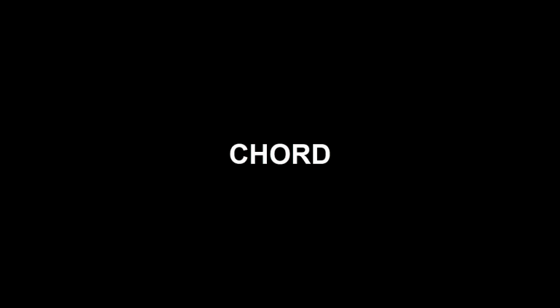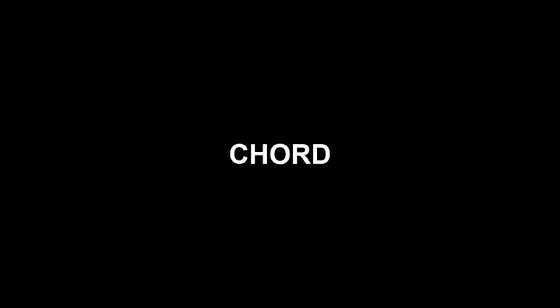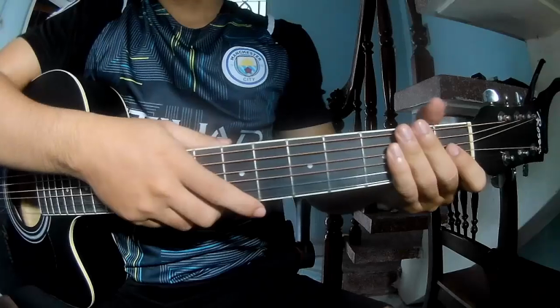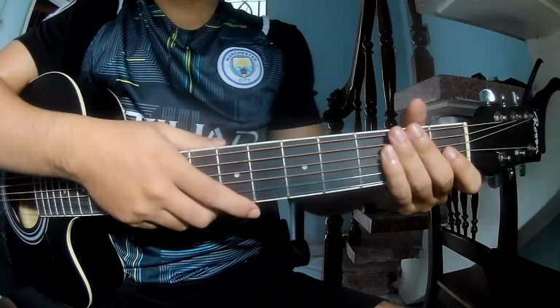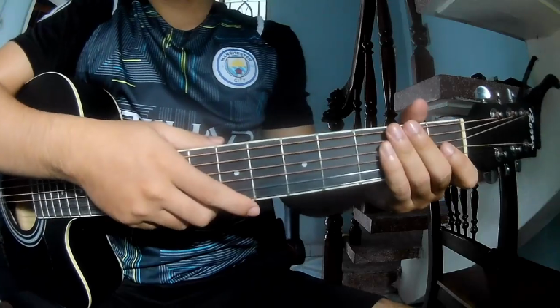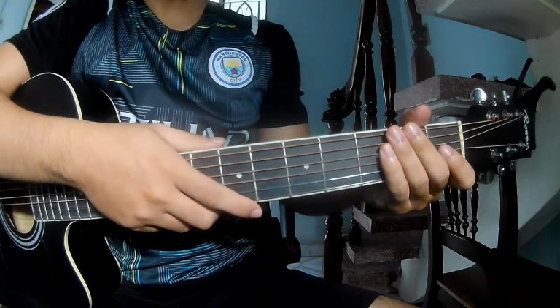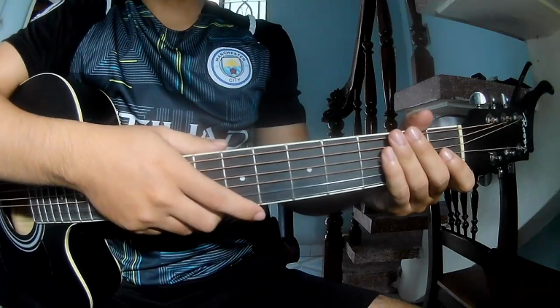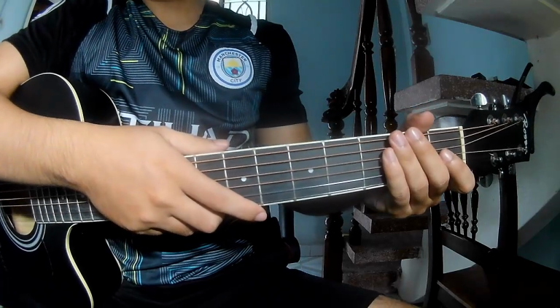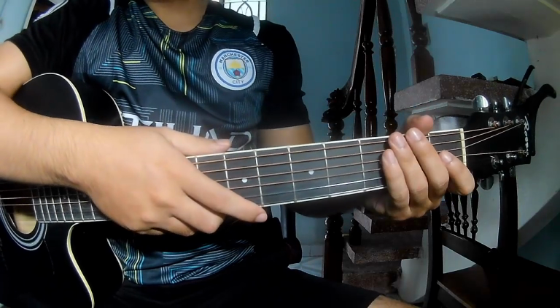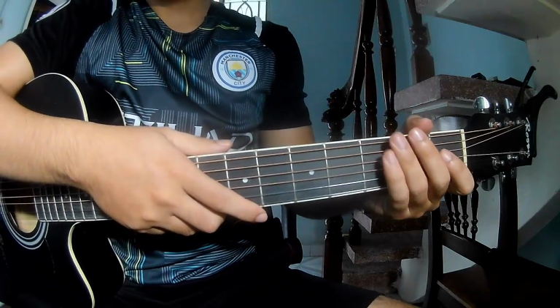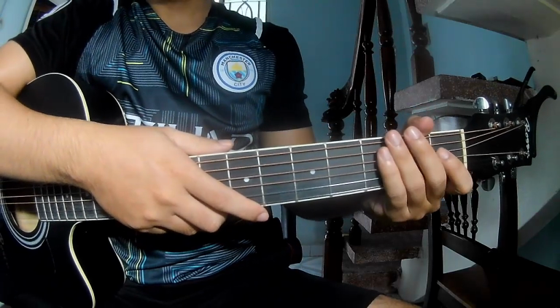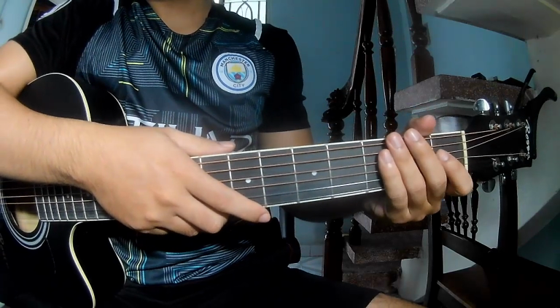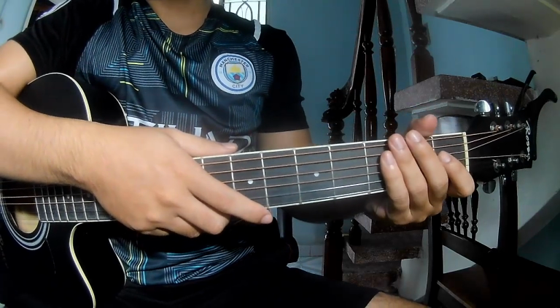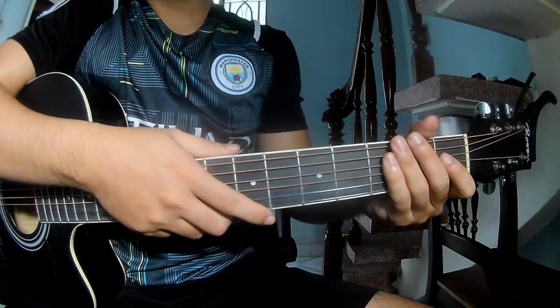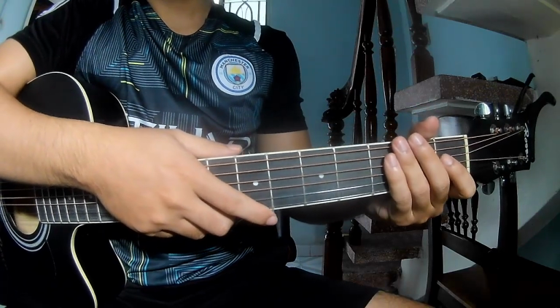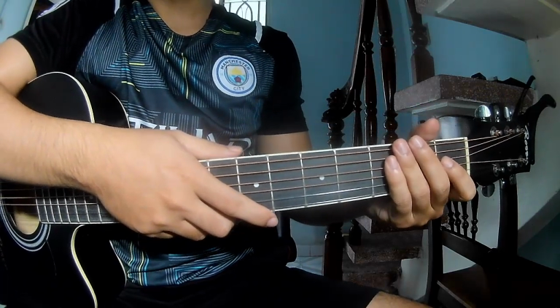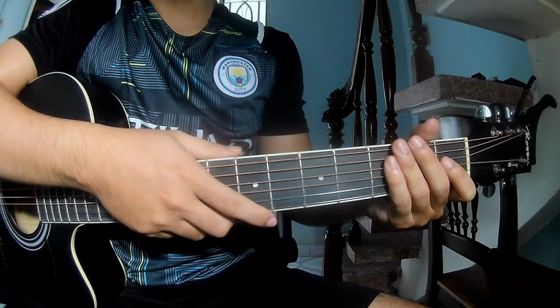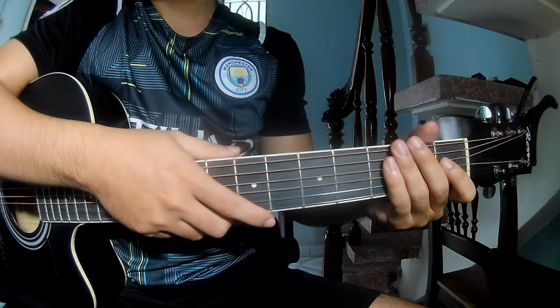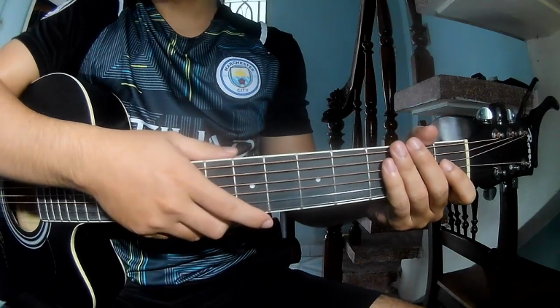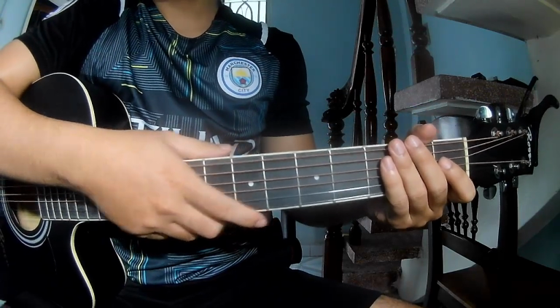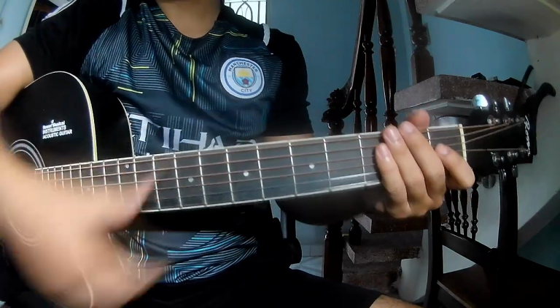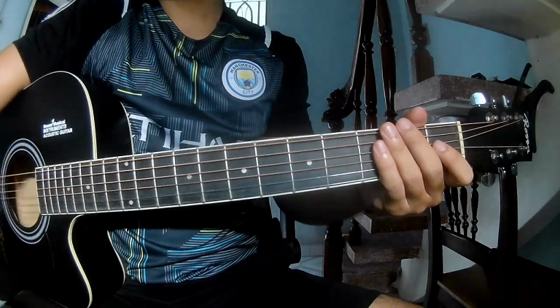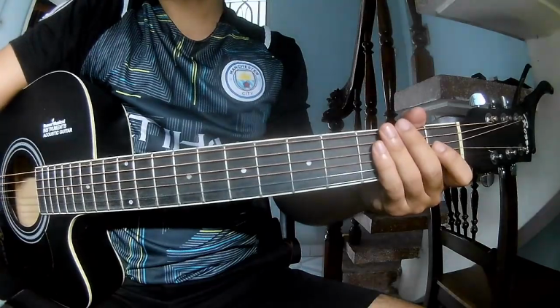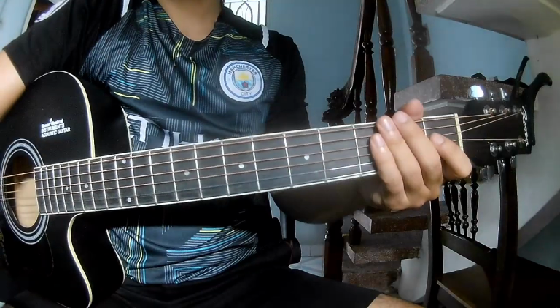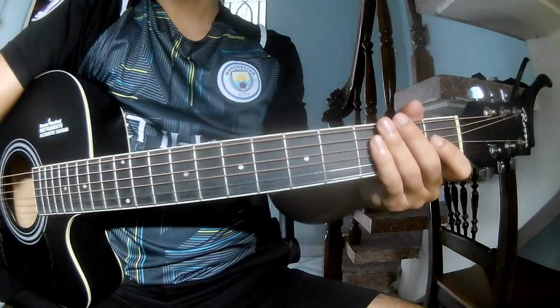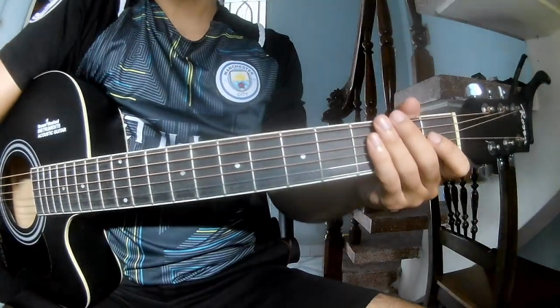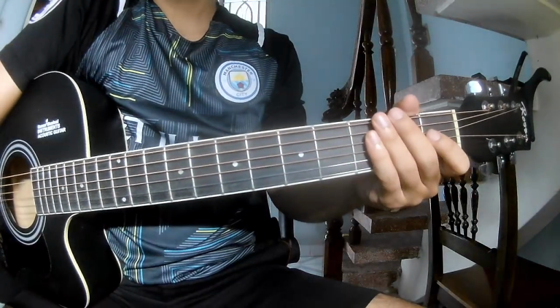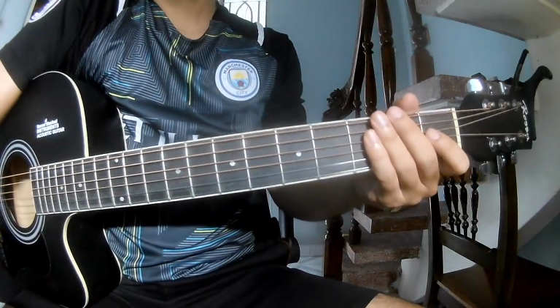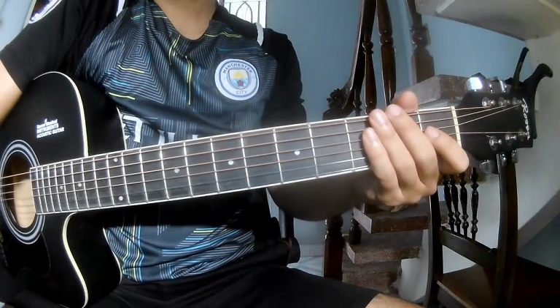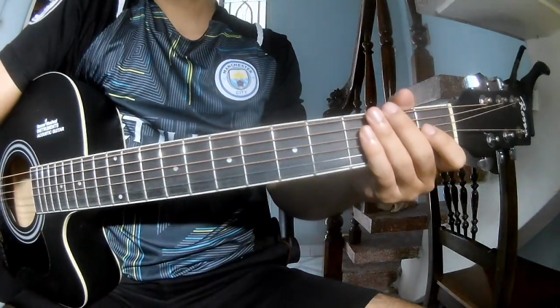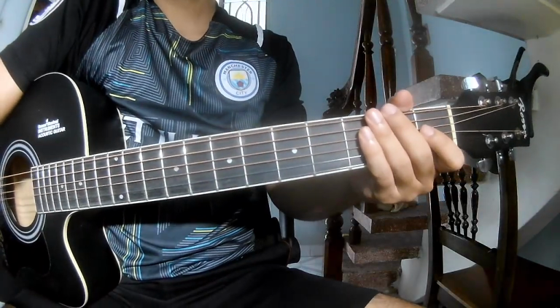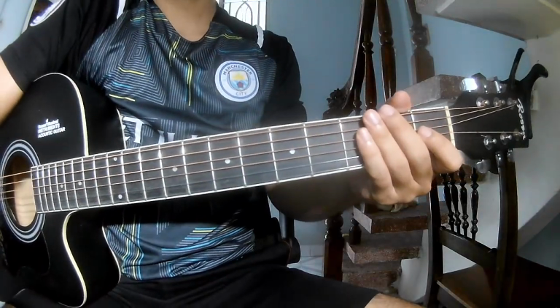Hi everyone! Today we'll share how to play guitar. First, don't use cable.